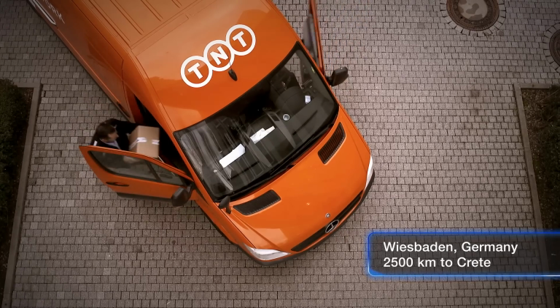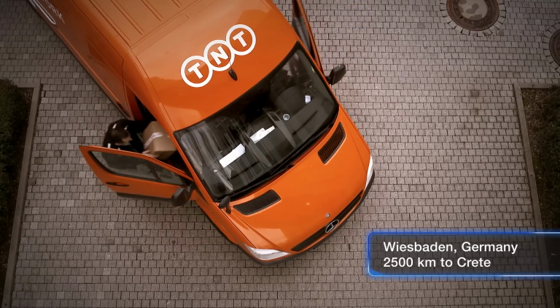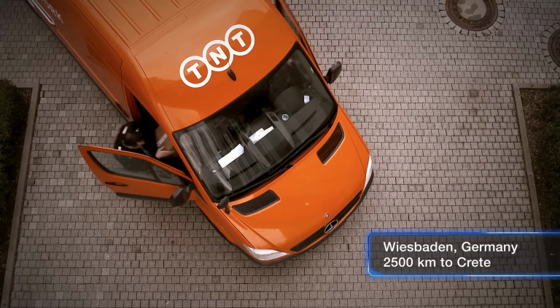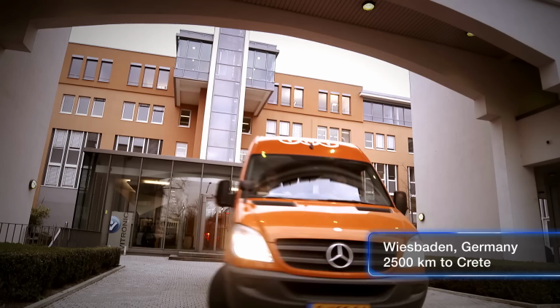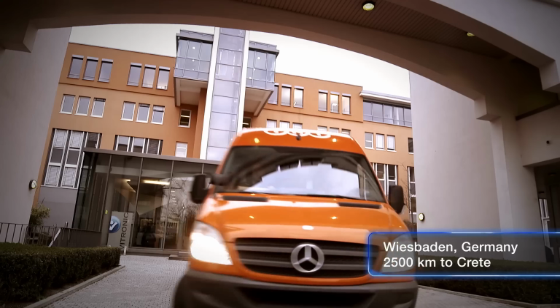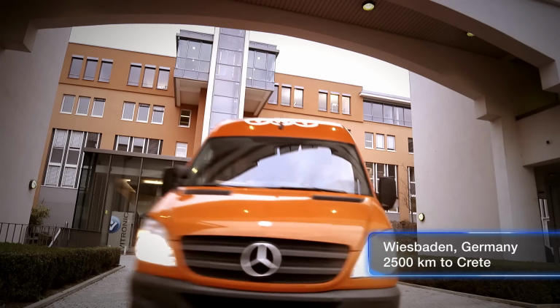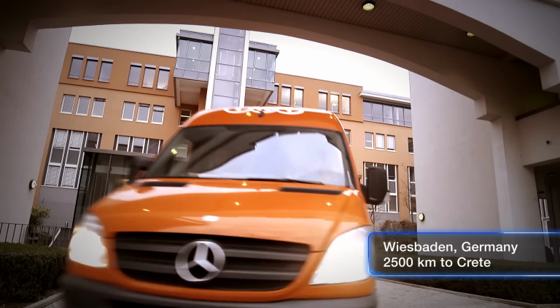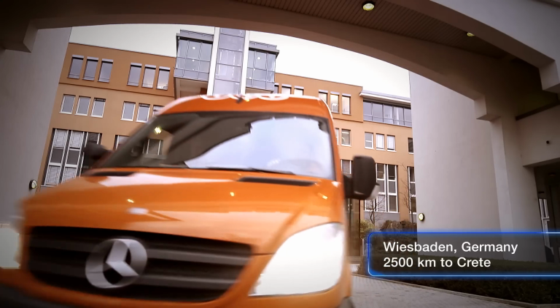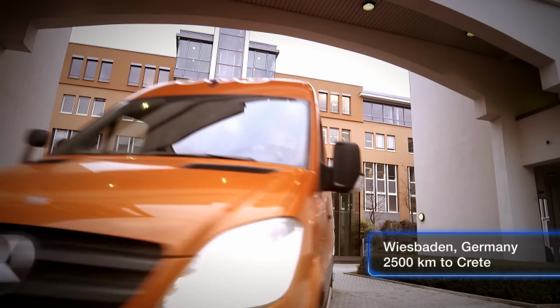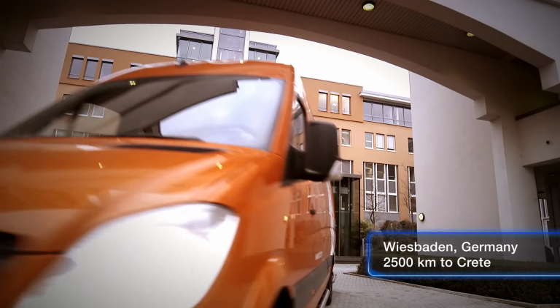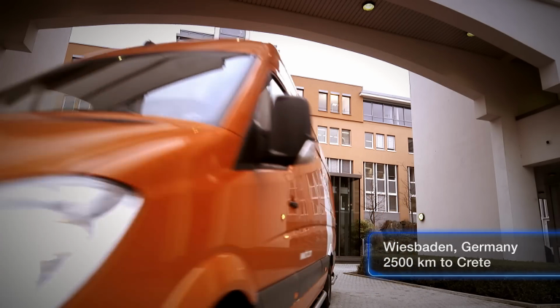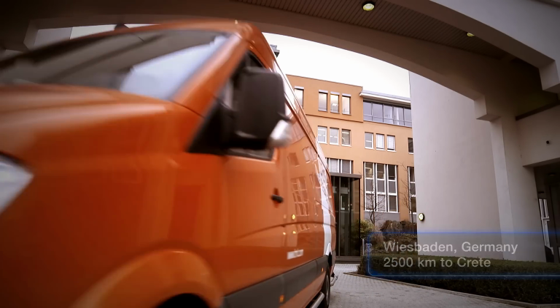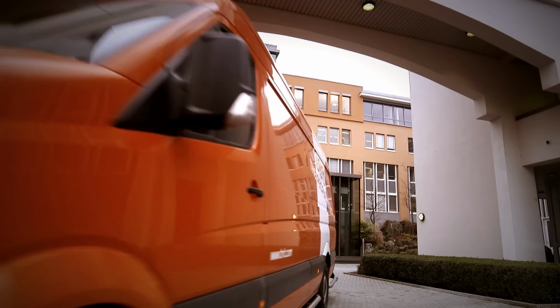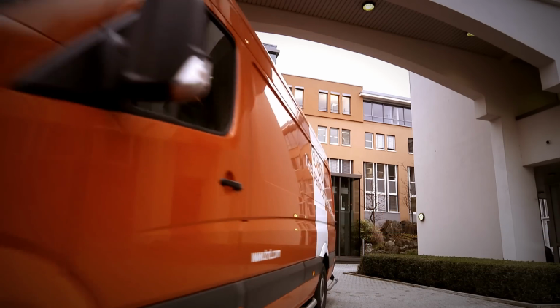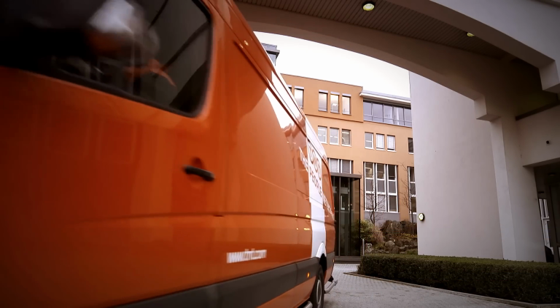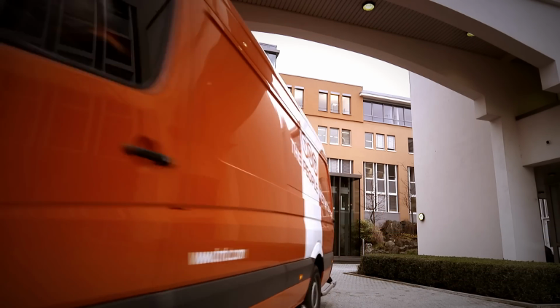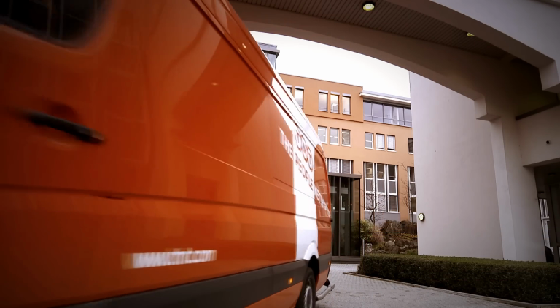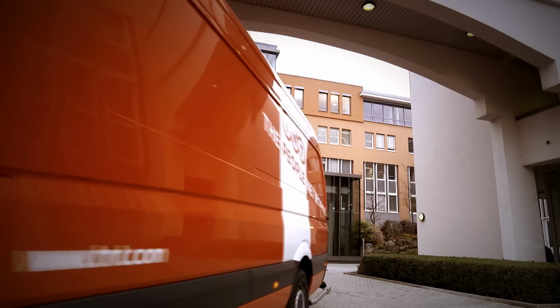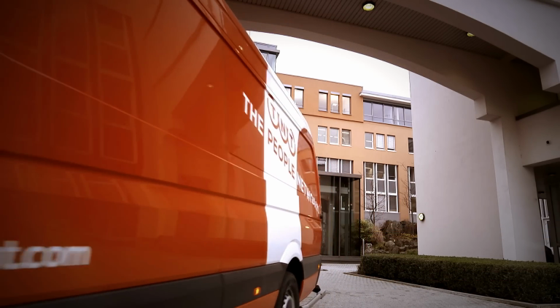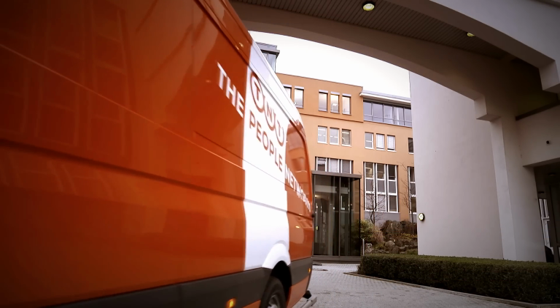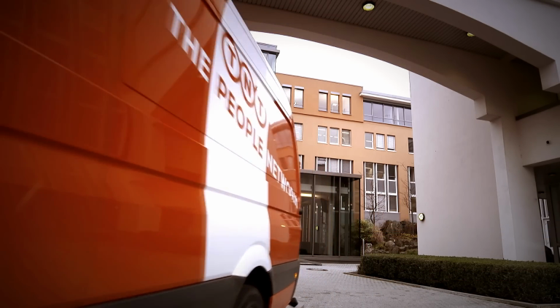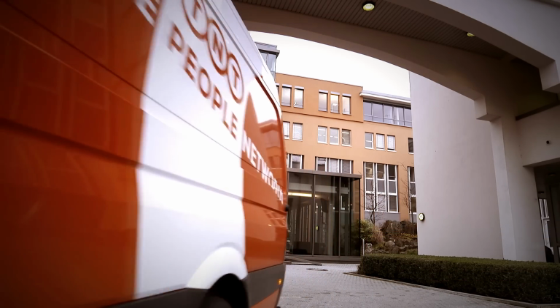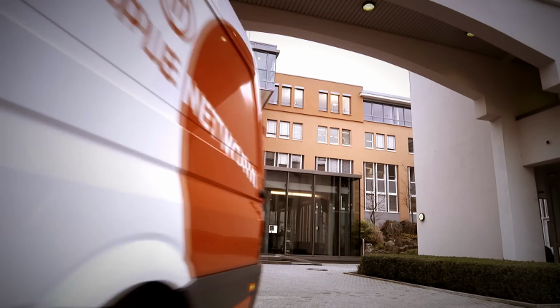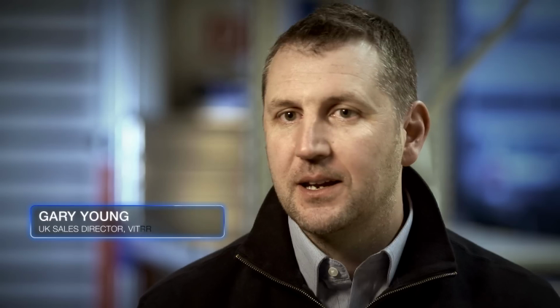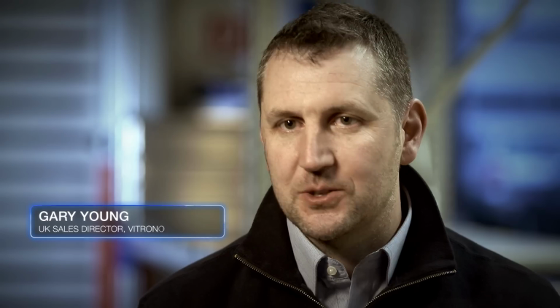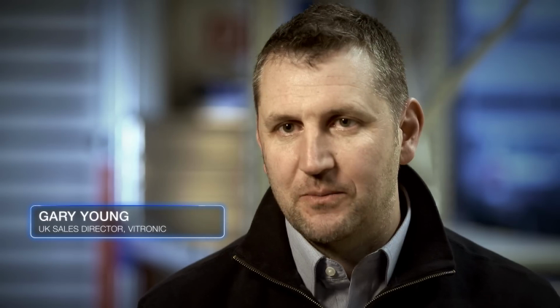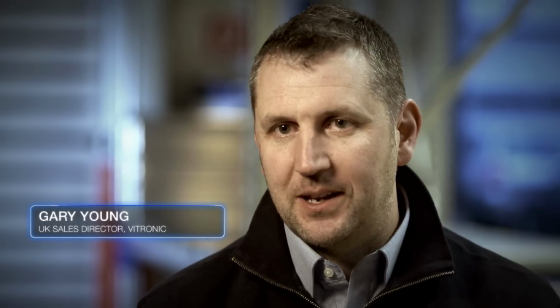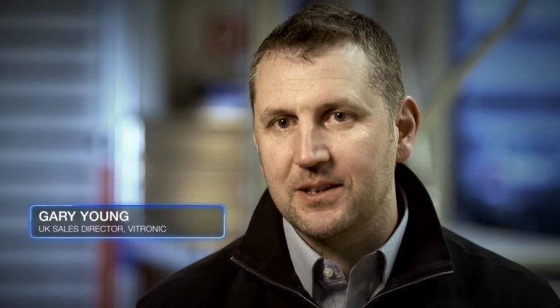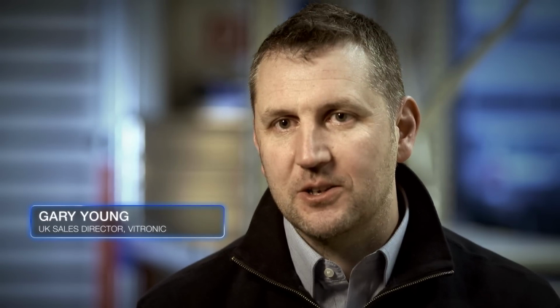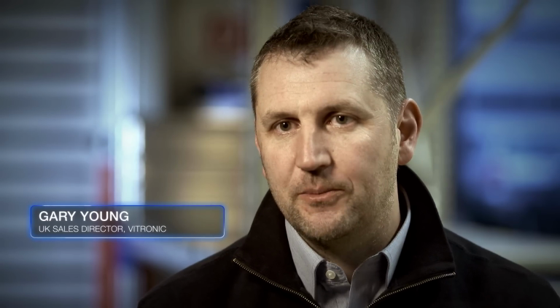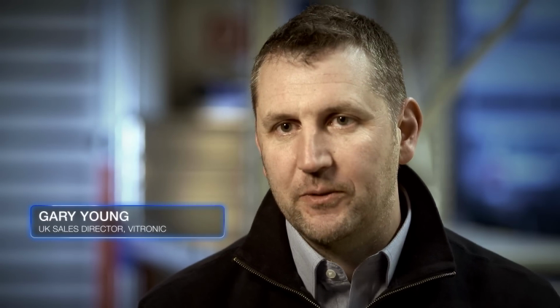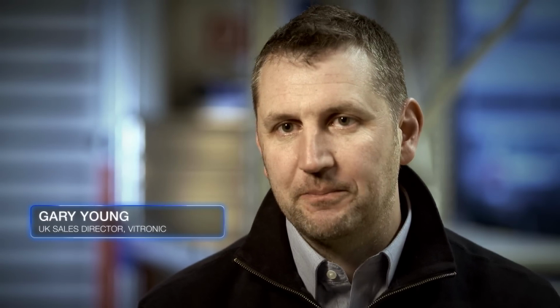Of course, we always cater to our customers' needs, especially somebody like T&T, as we have many things in common with them.